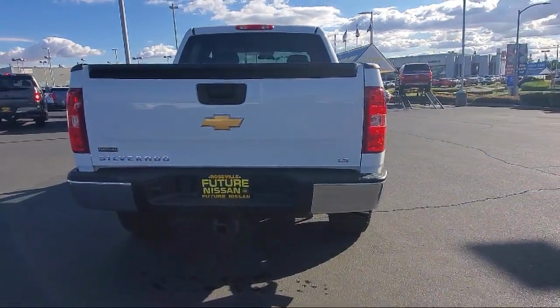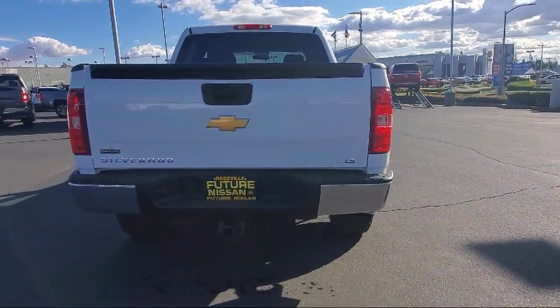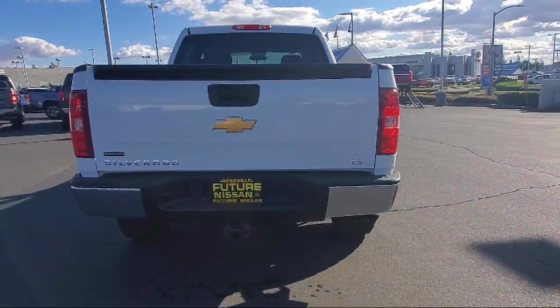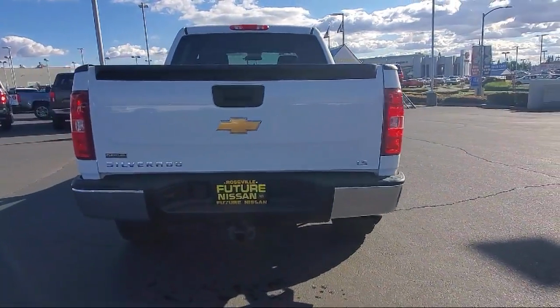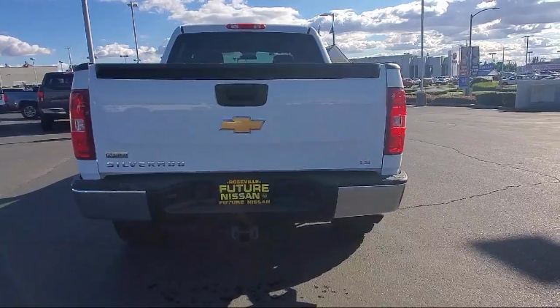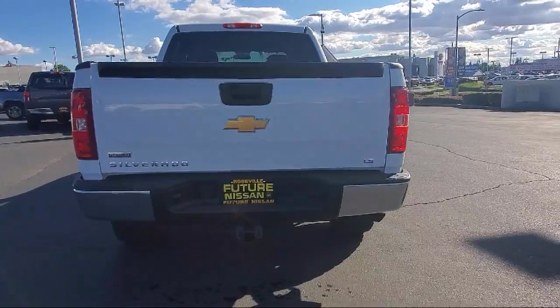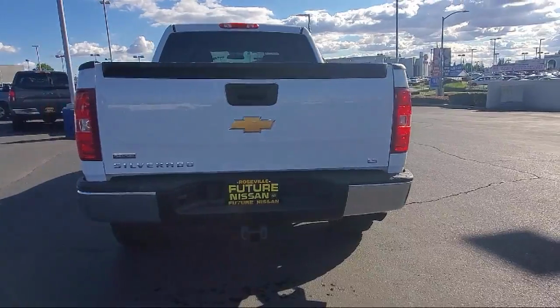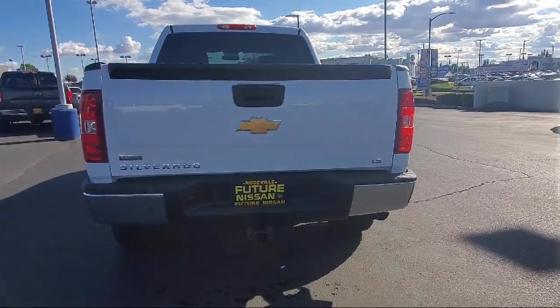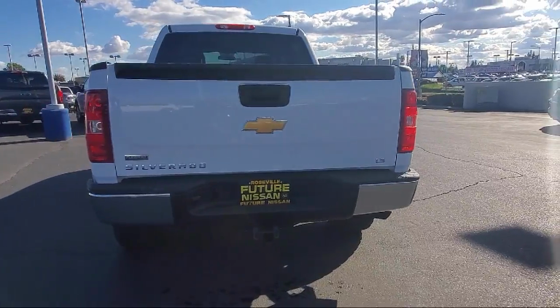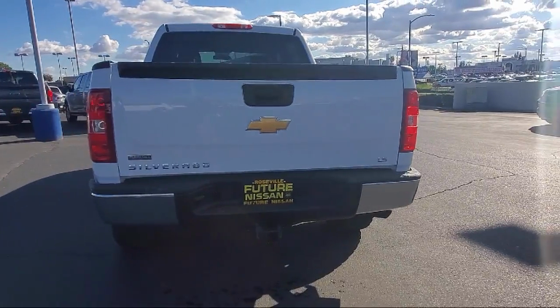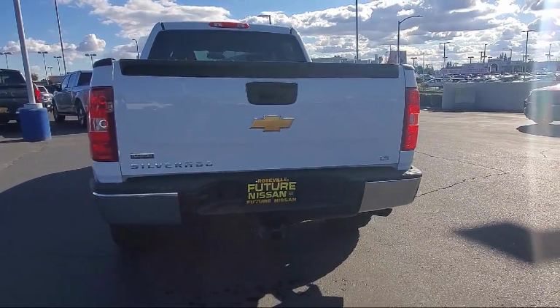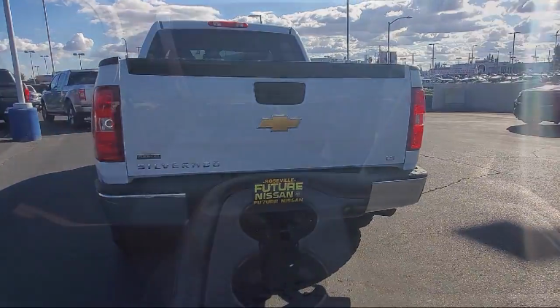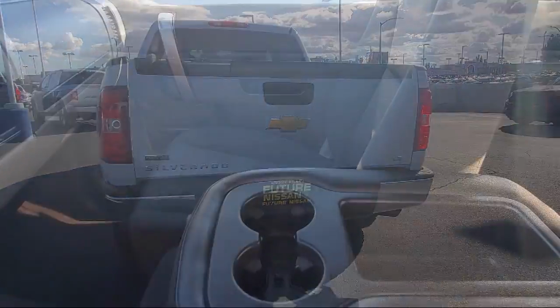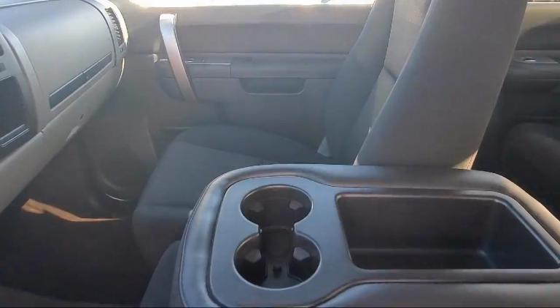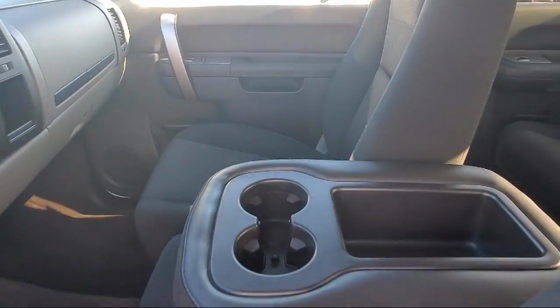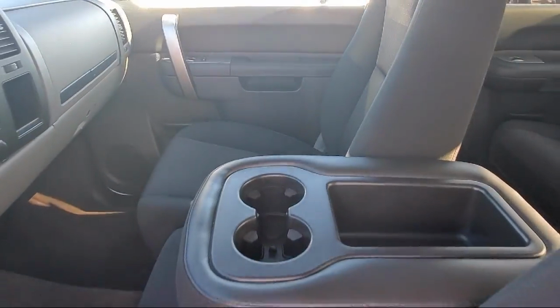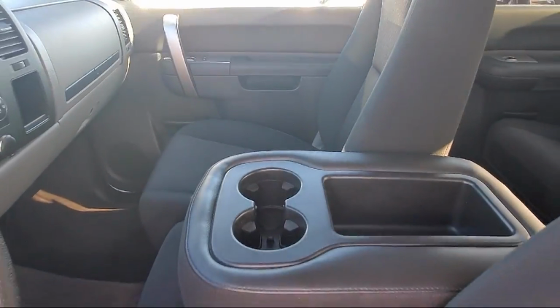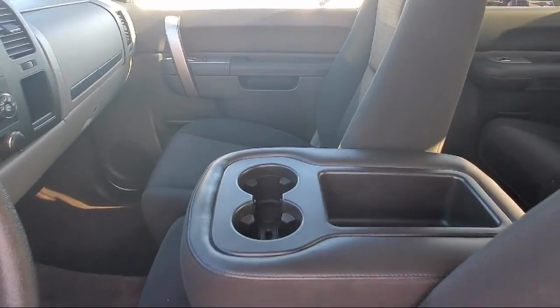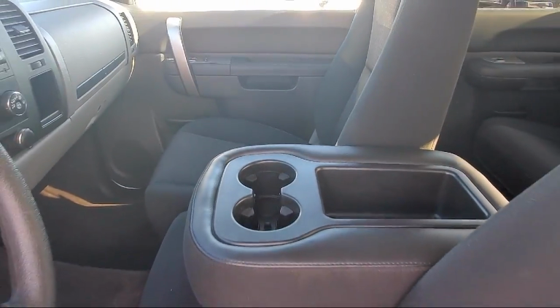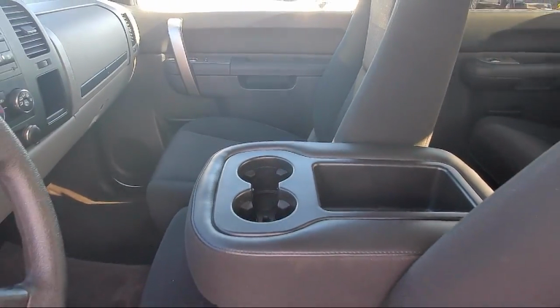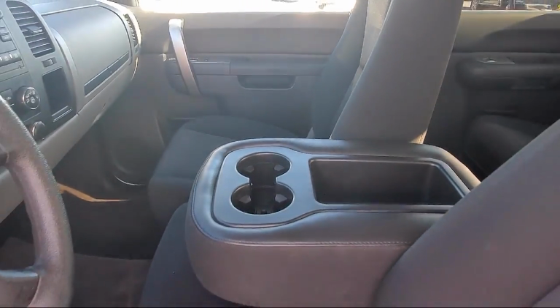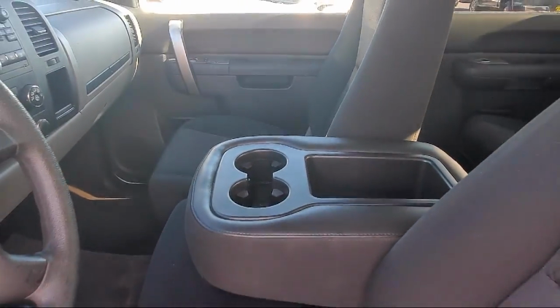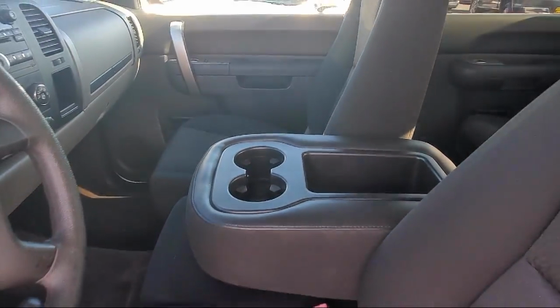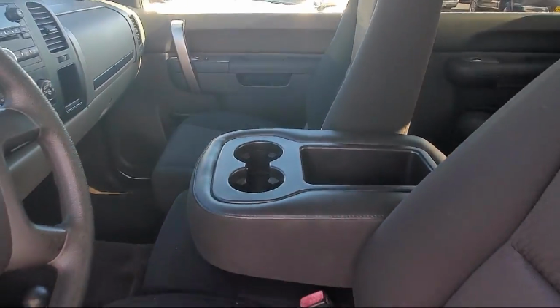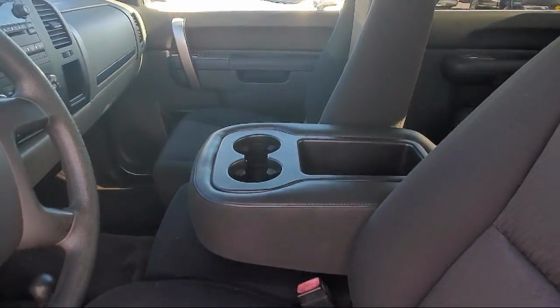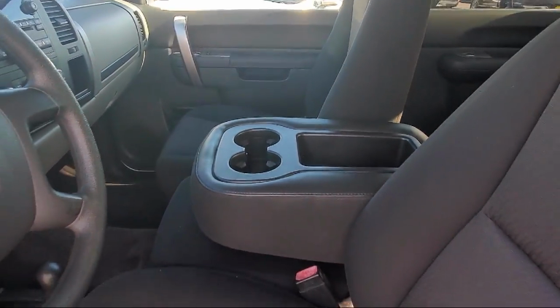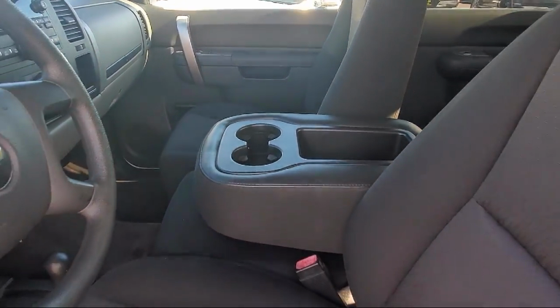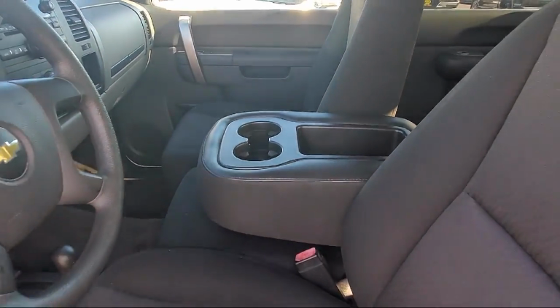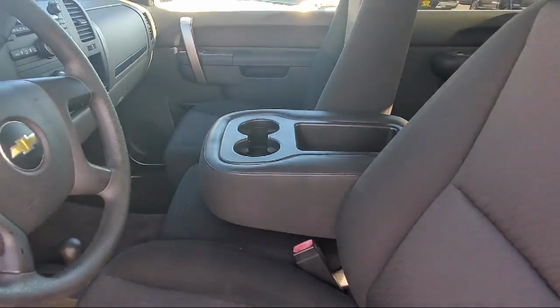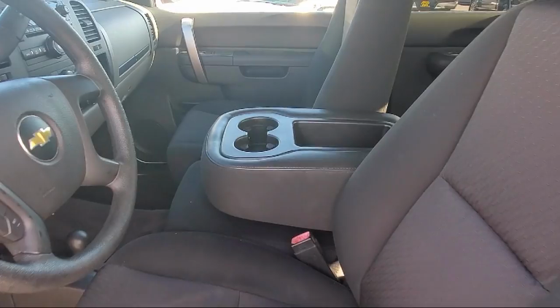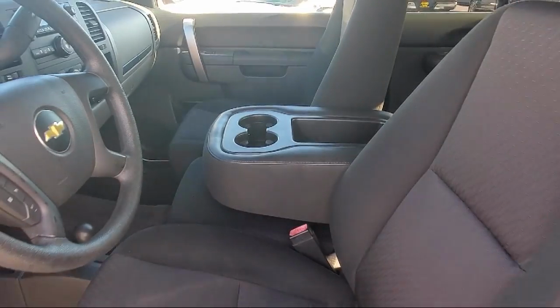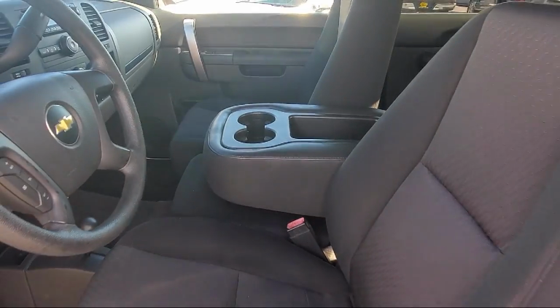It also features air conditioning, a six-speaker audio system, and has less than 50,000 miles on the odometer.